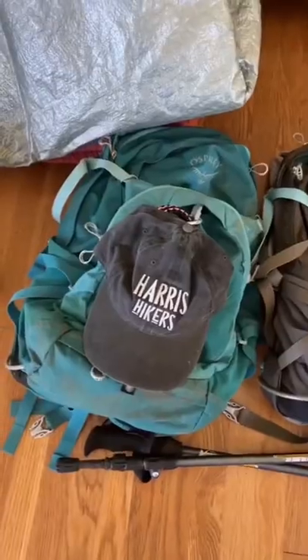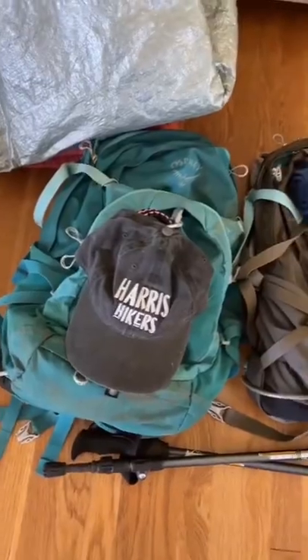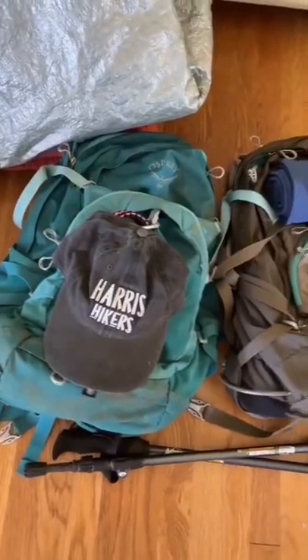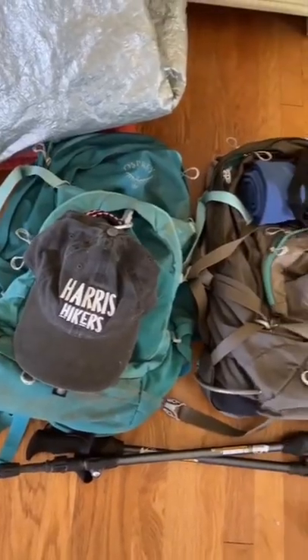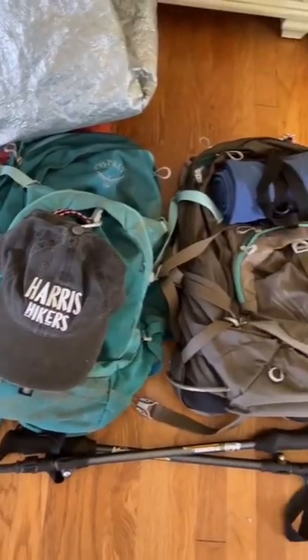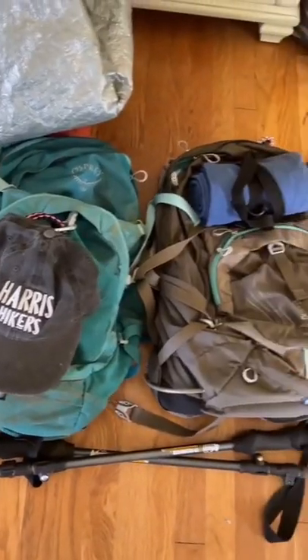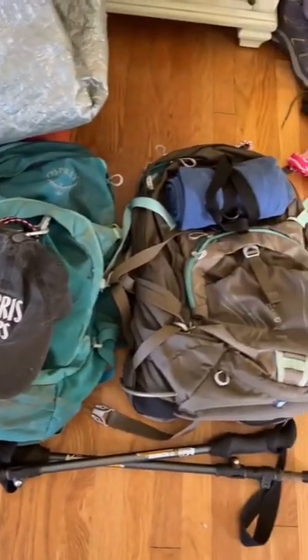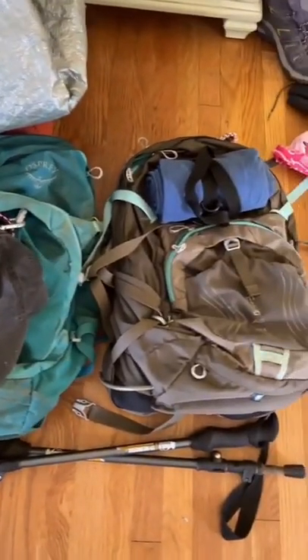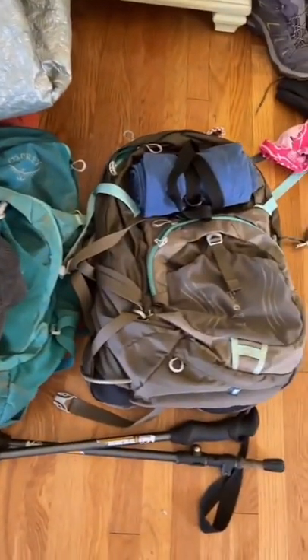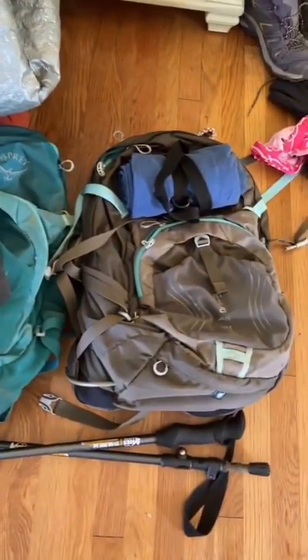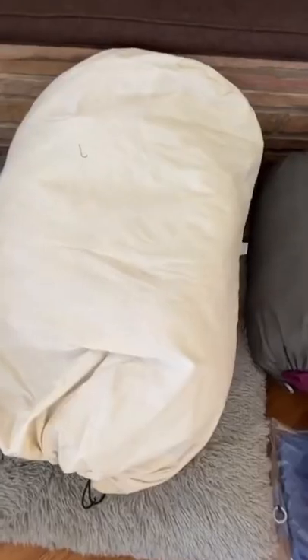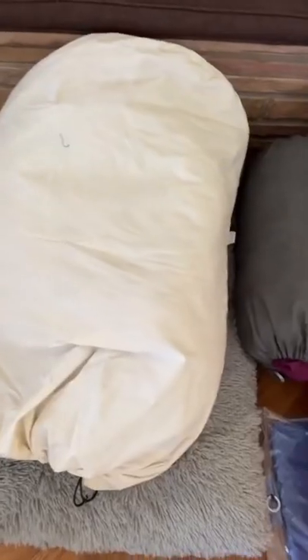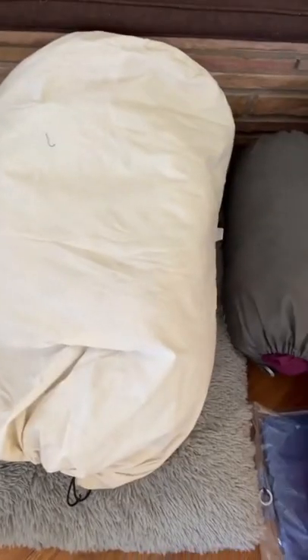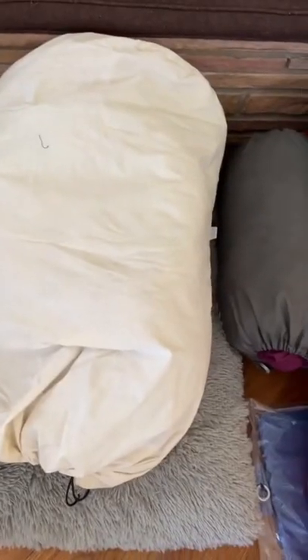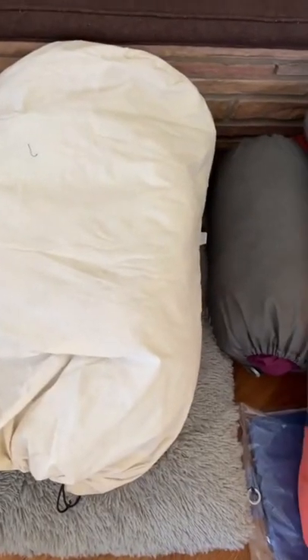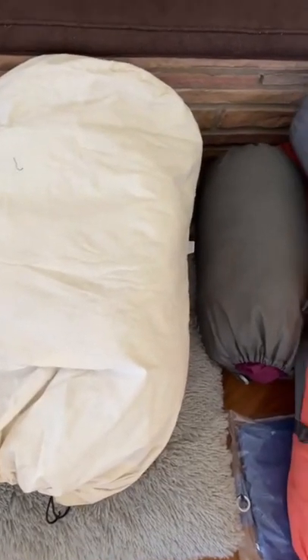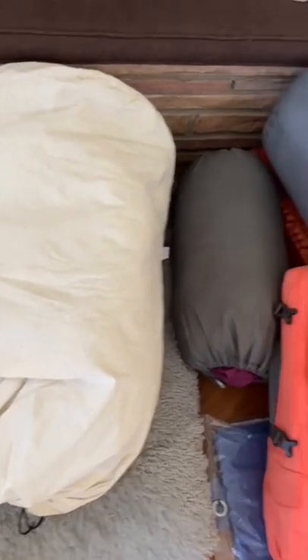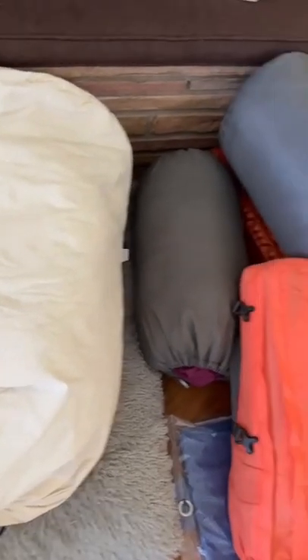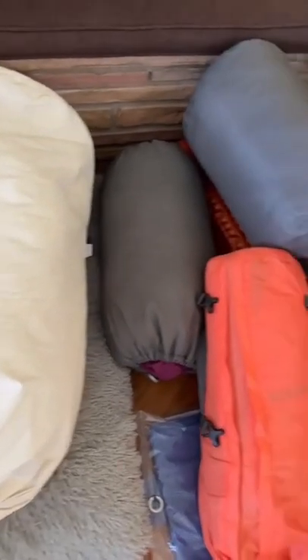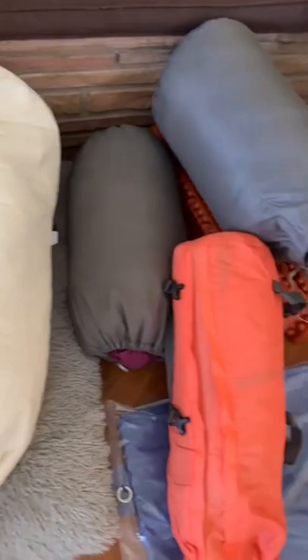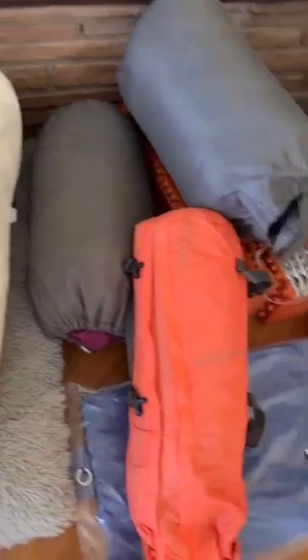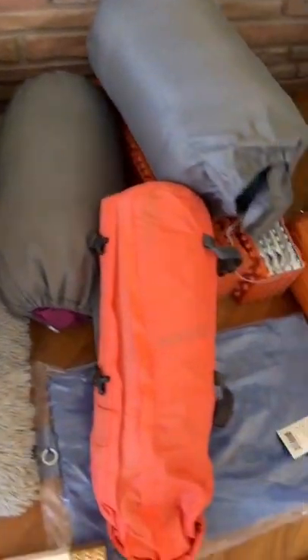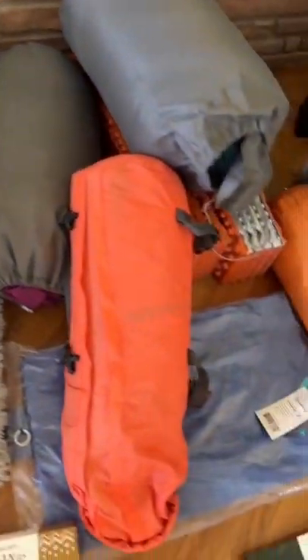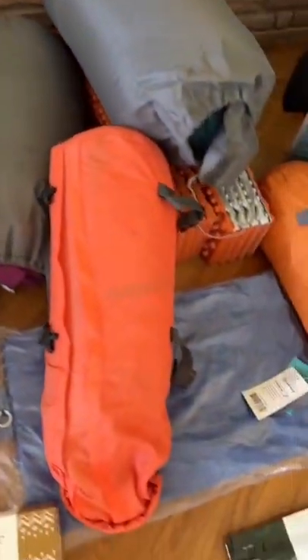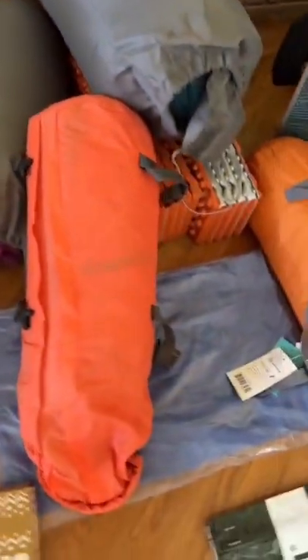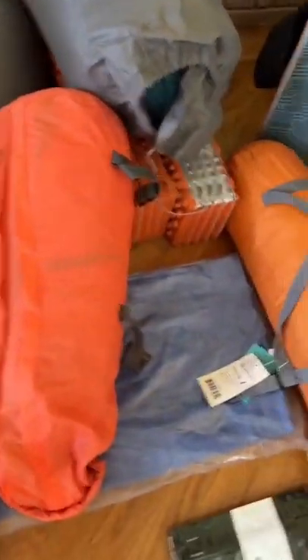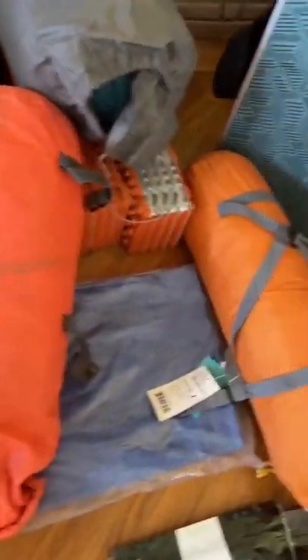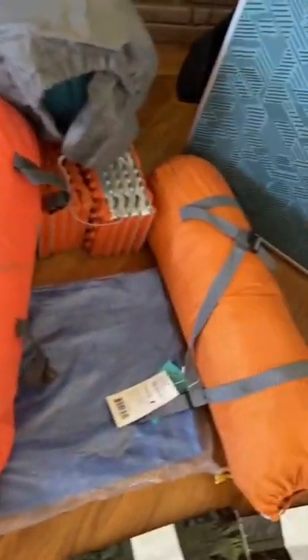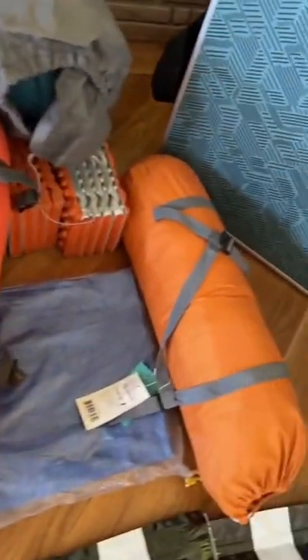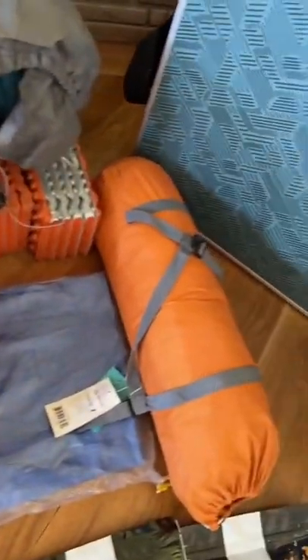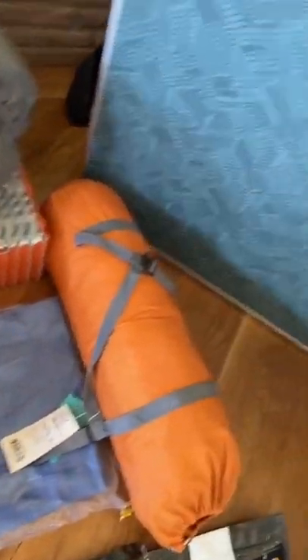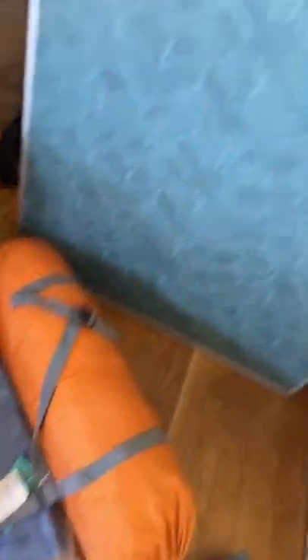I got to pack a lot of luxury items like Uggs, which are super comfortable for camp. This is part of my stuff and Delinny's stuff, so don't think it's all mine.